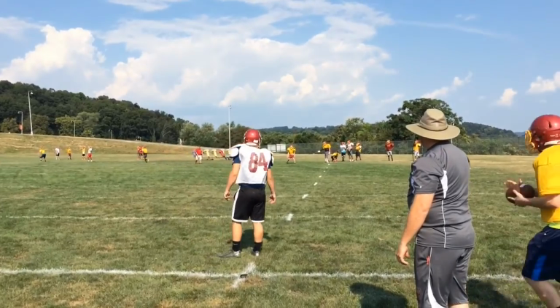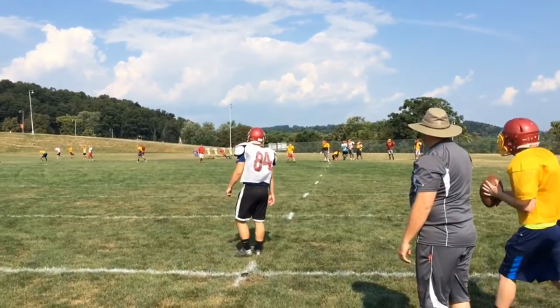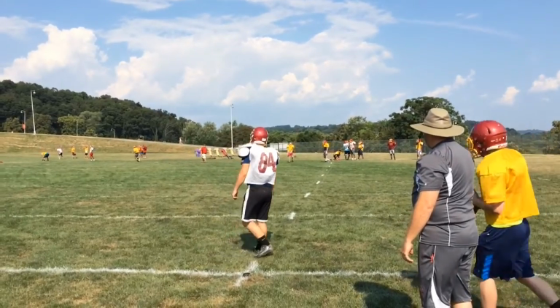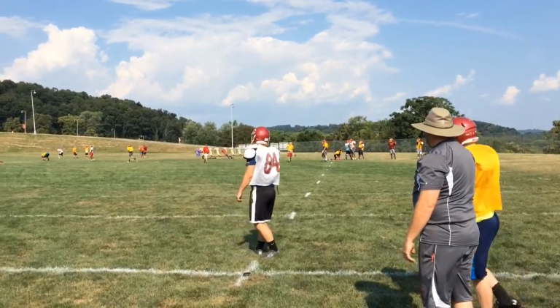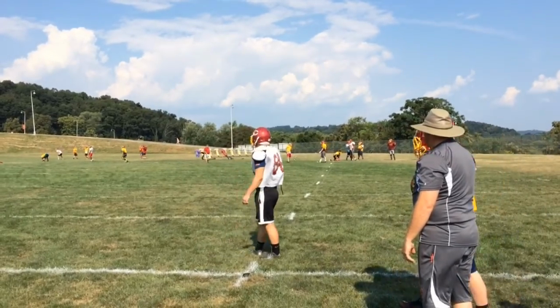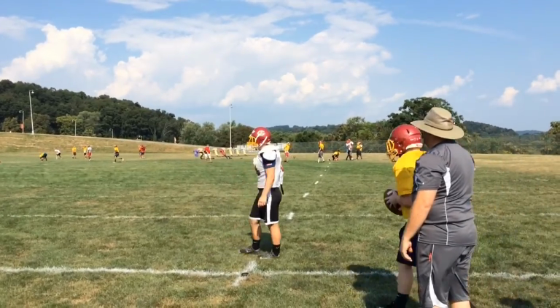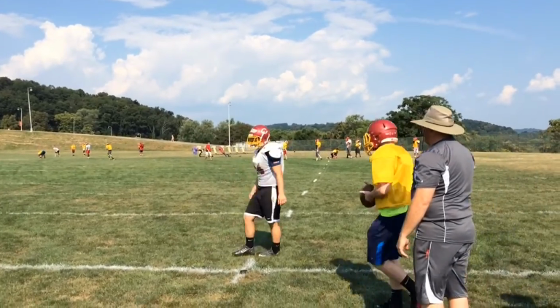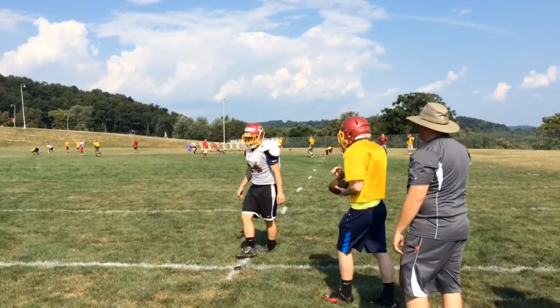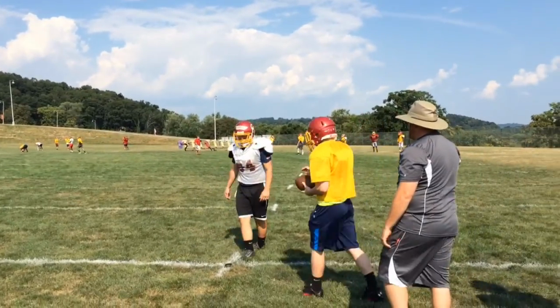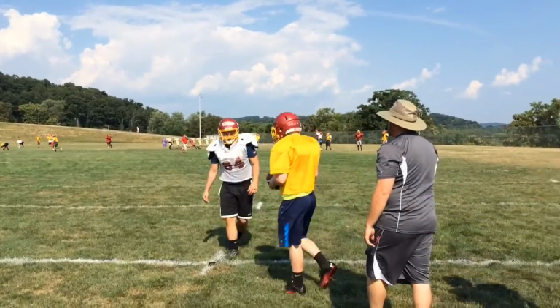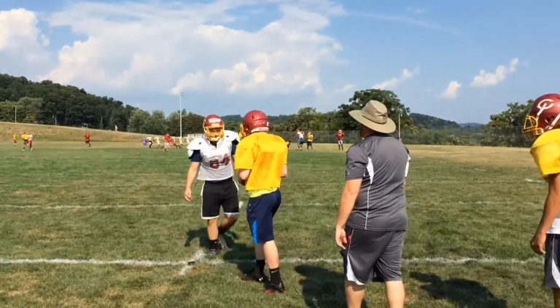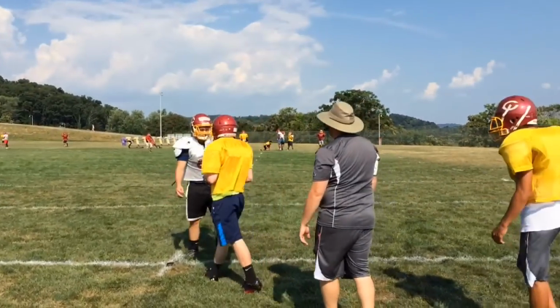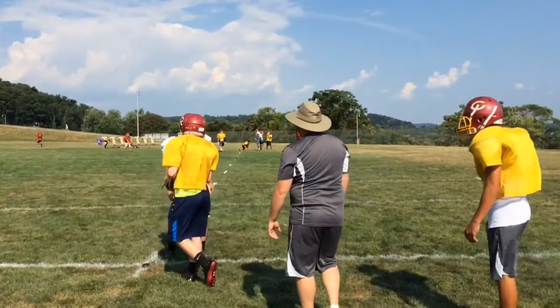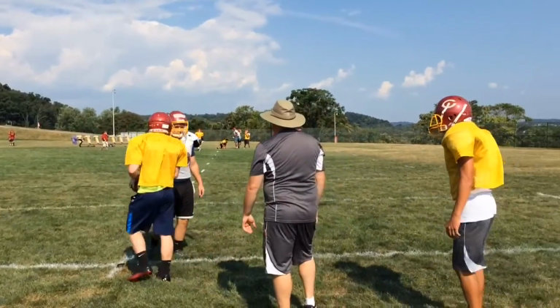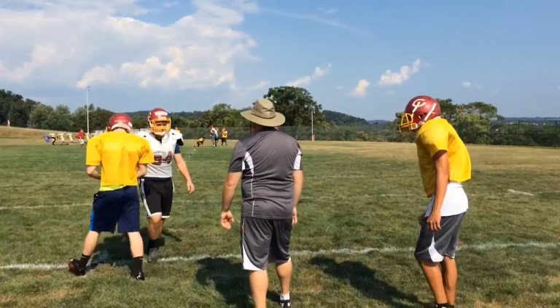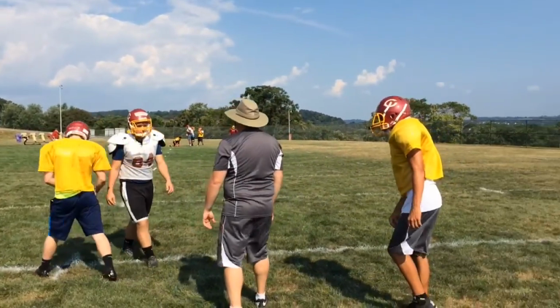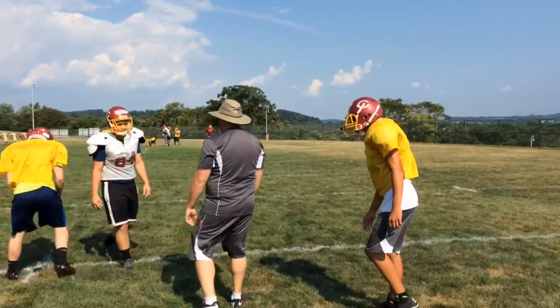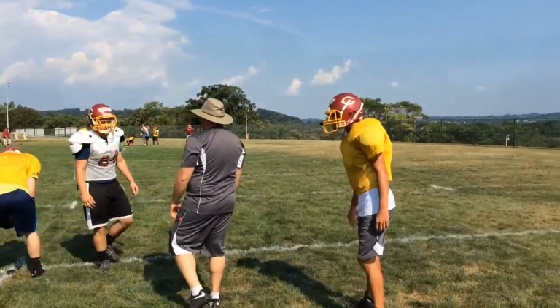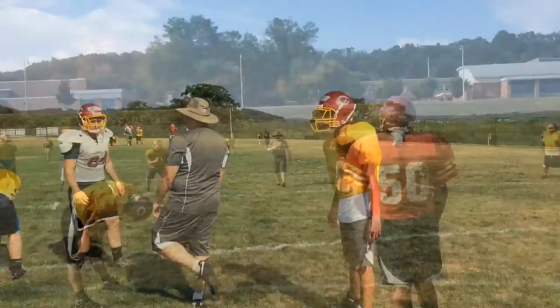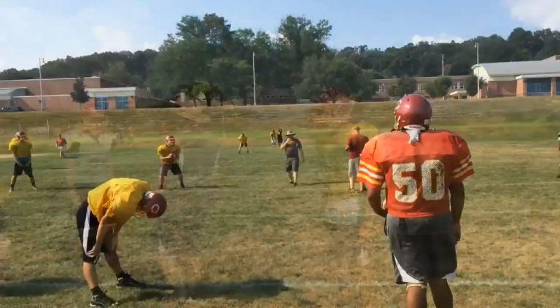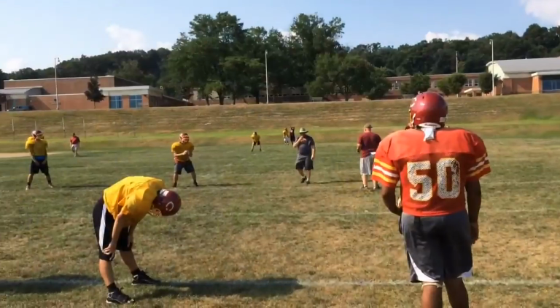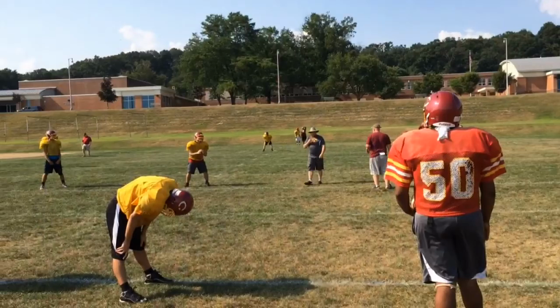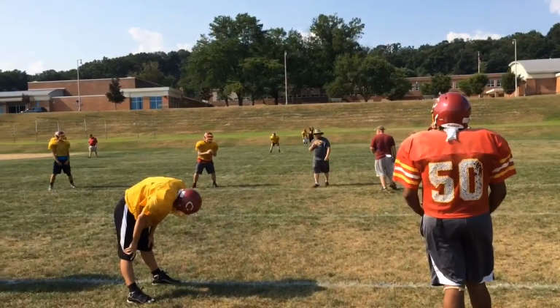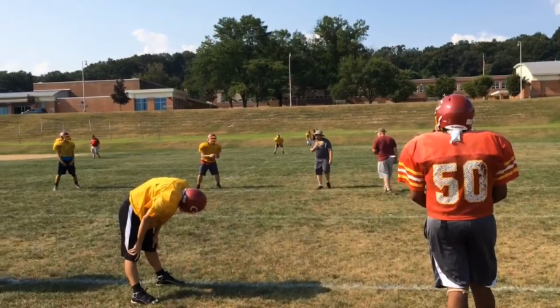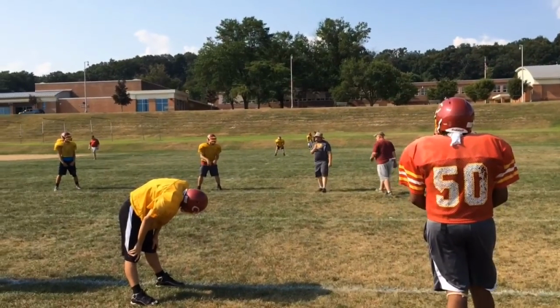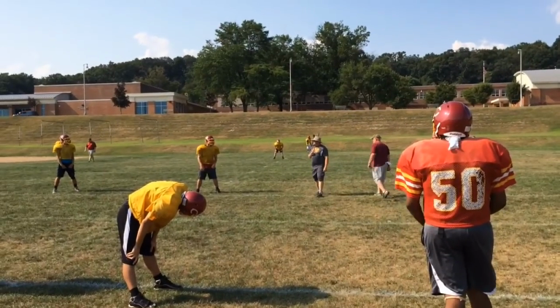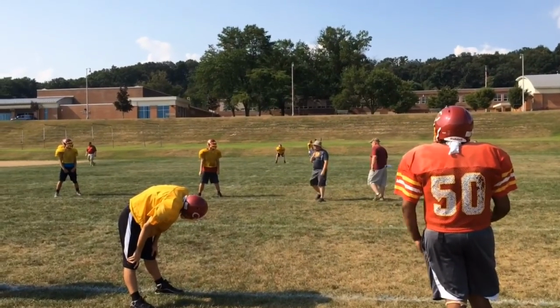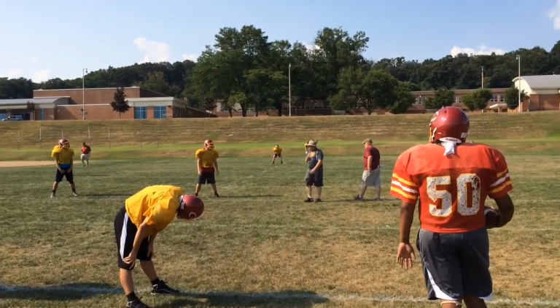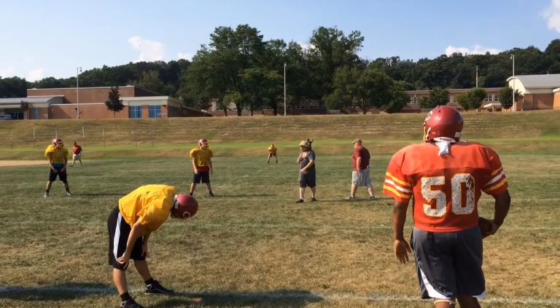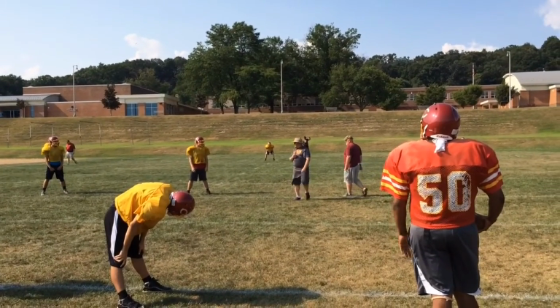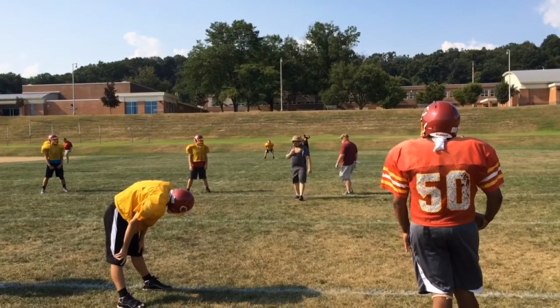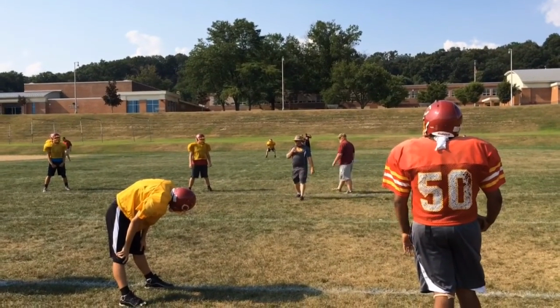Not bad. Once you catch the bottom part and not the top of the ball. Once you see that ball leave, guys, go.